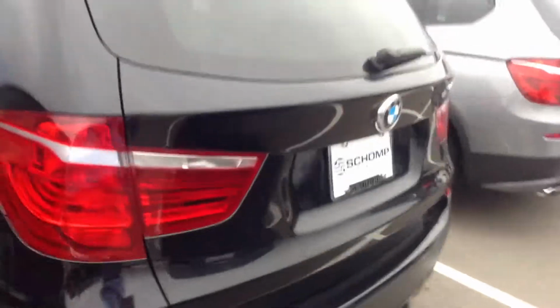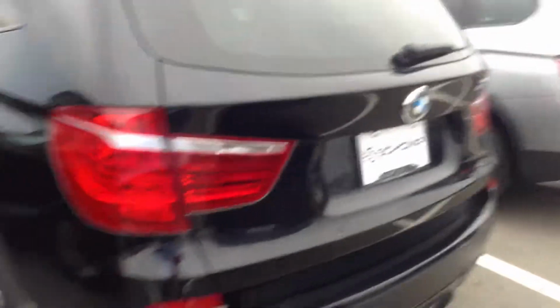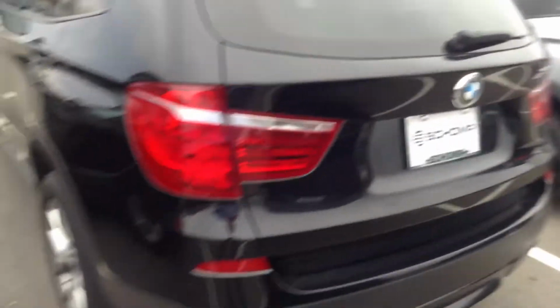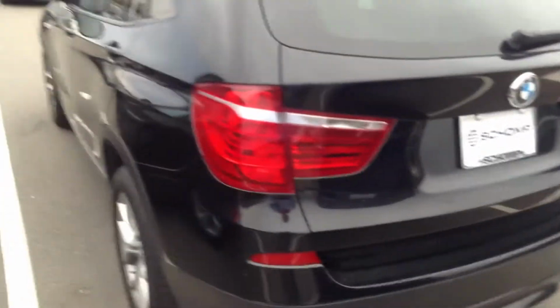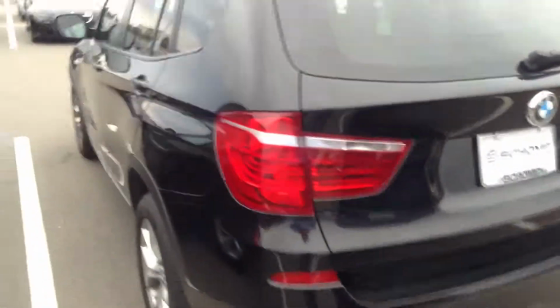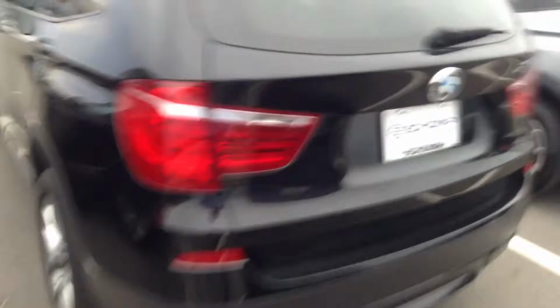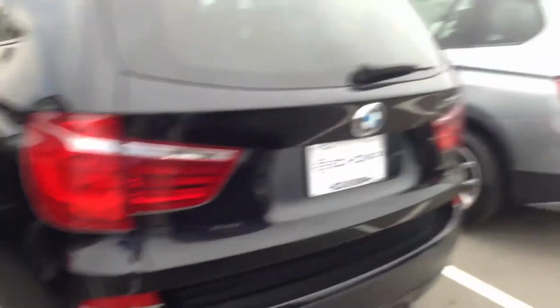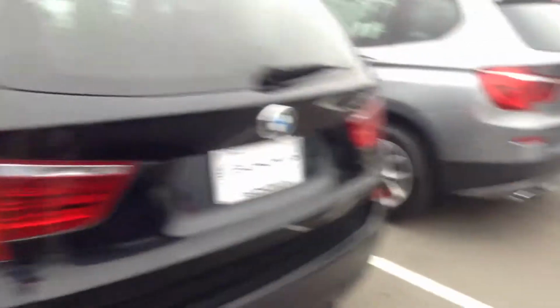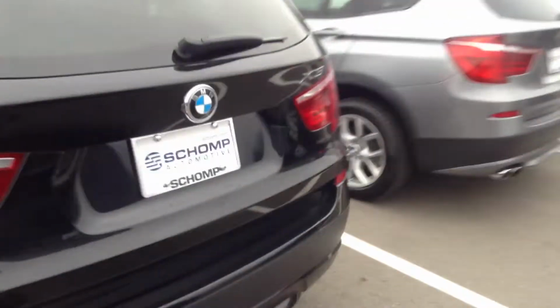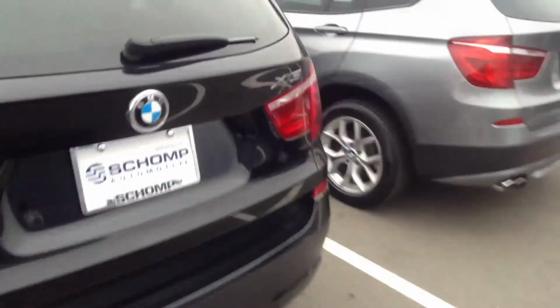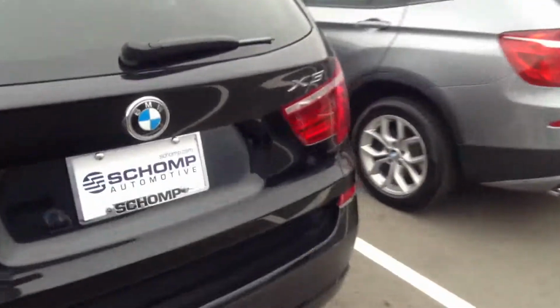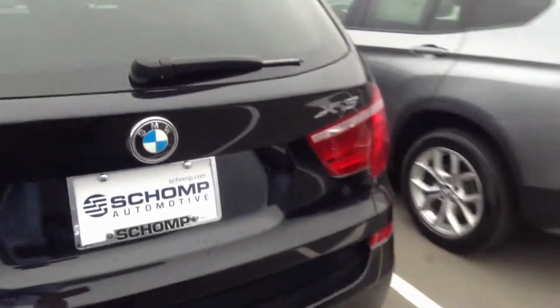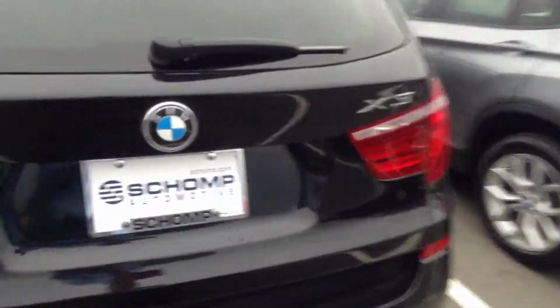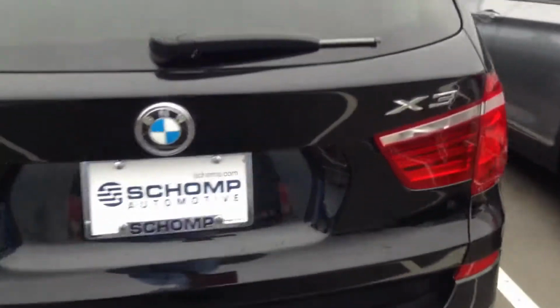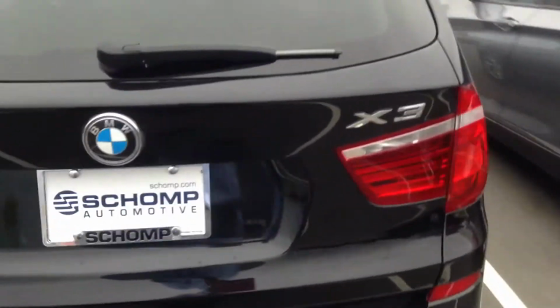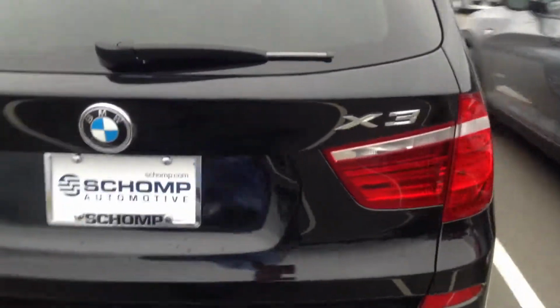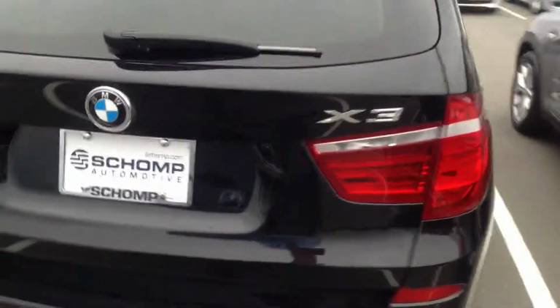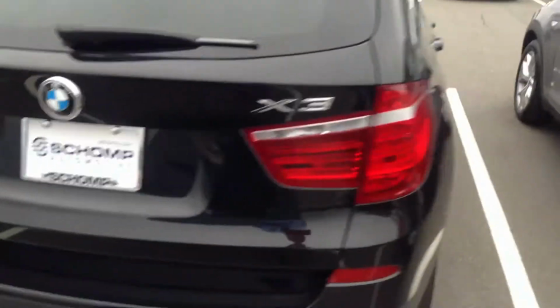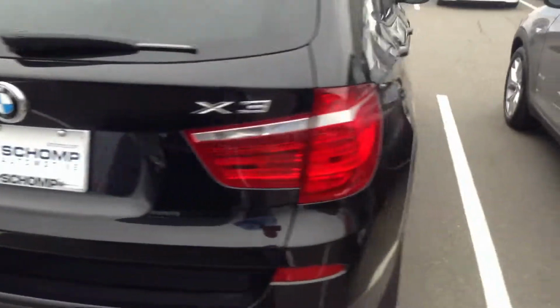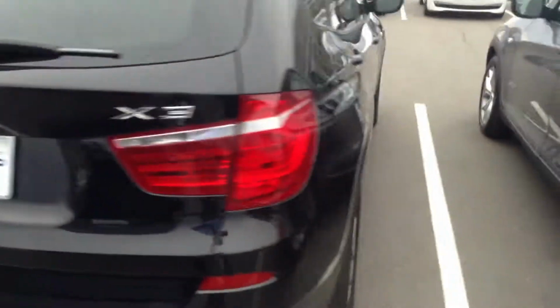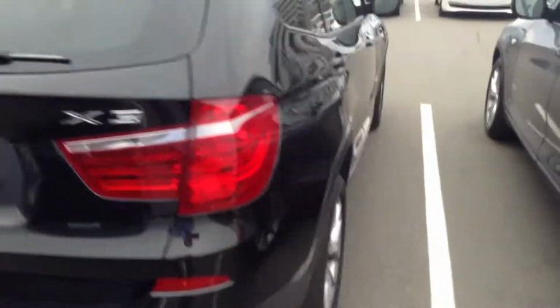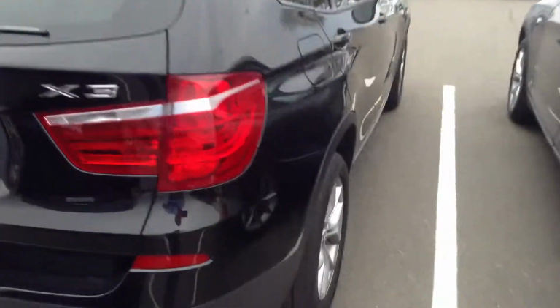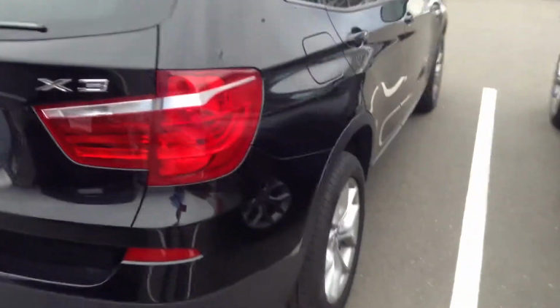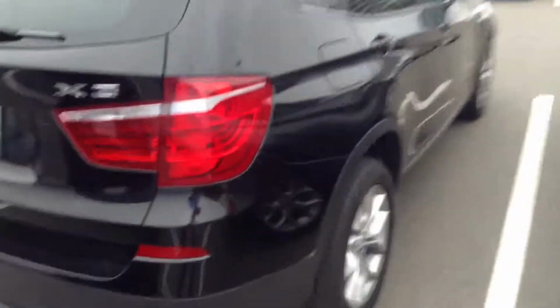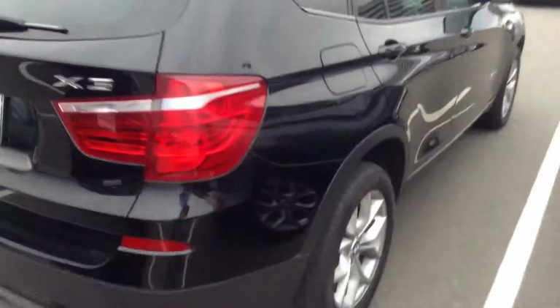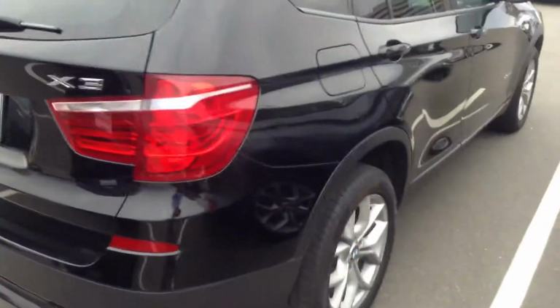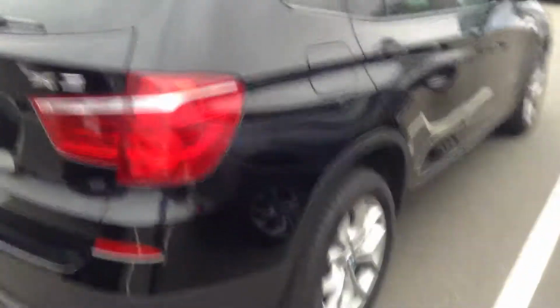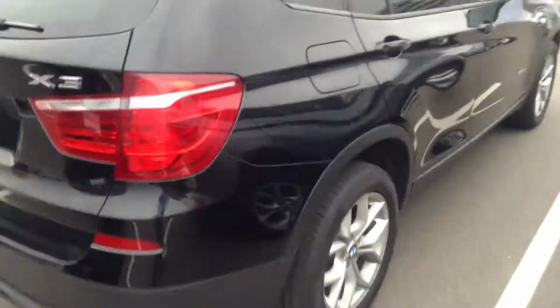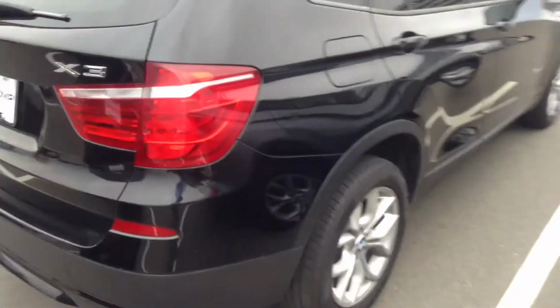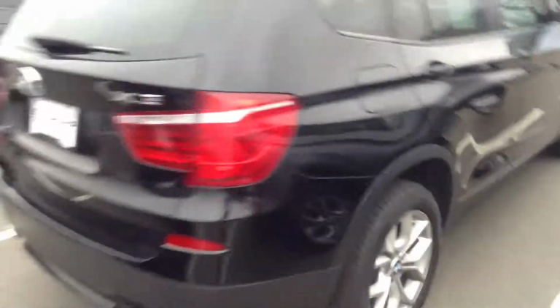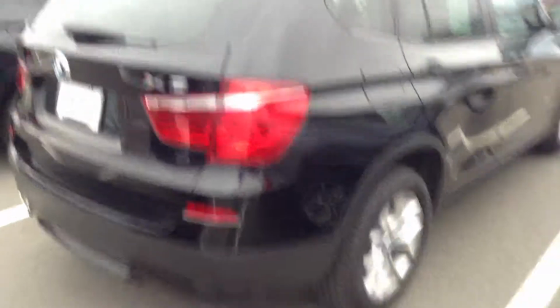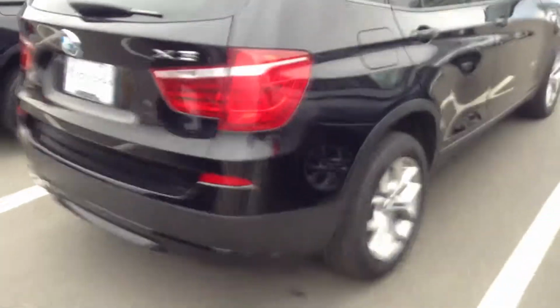I don't see any door dings on that side. Let's check out this side. It looks really nice.